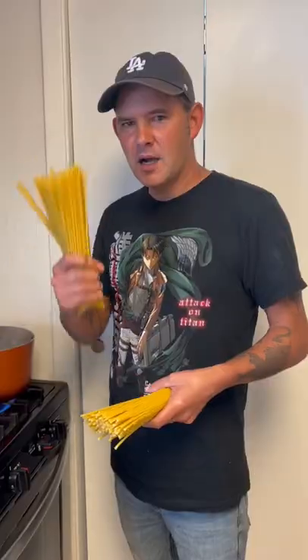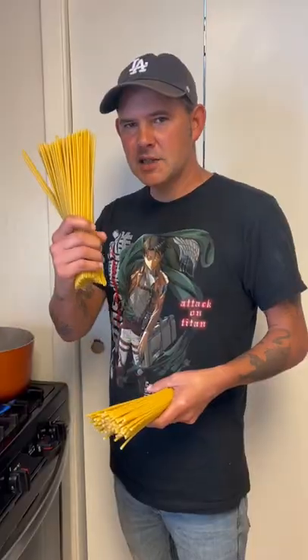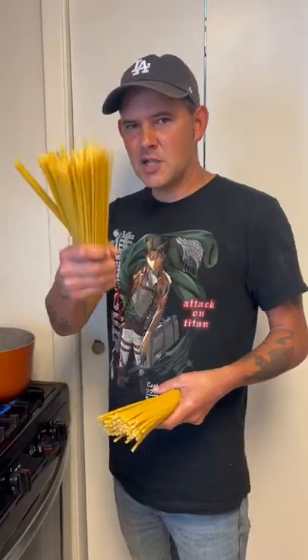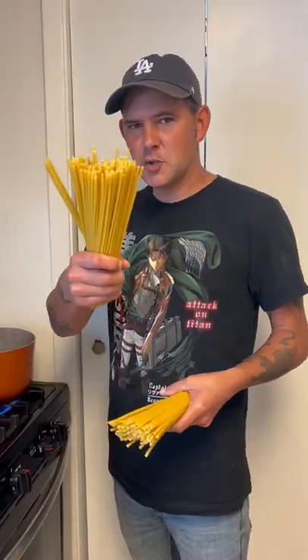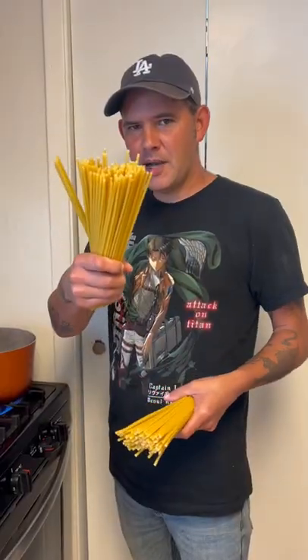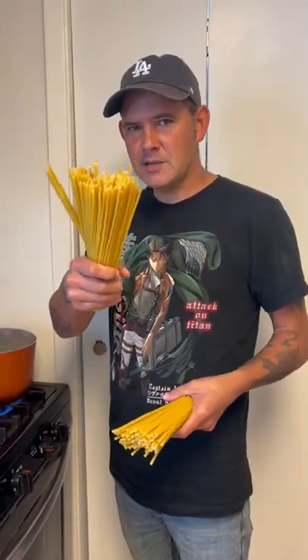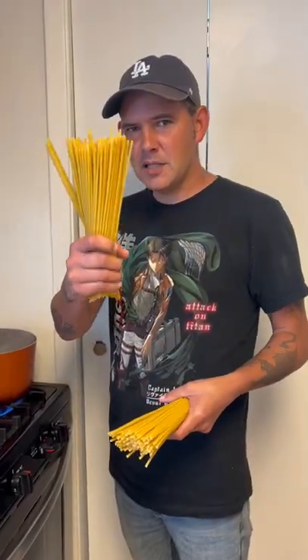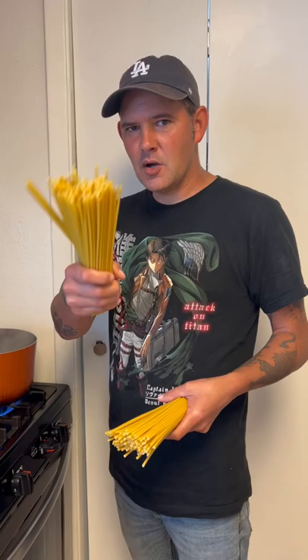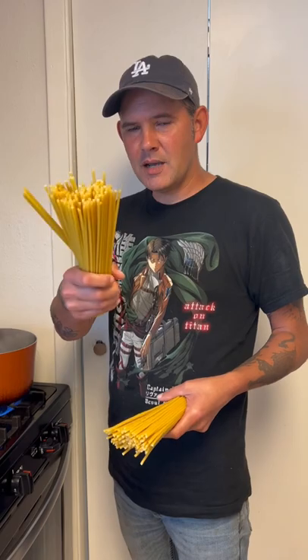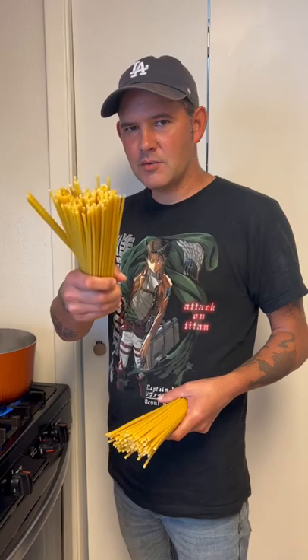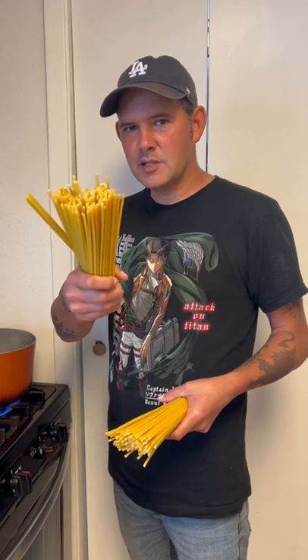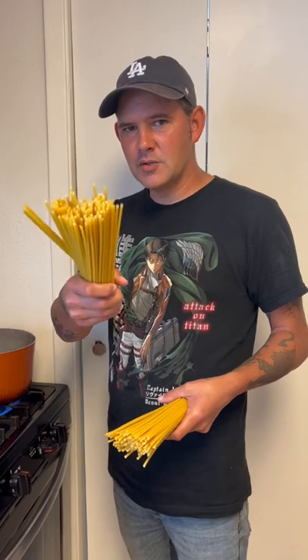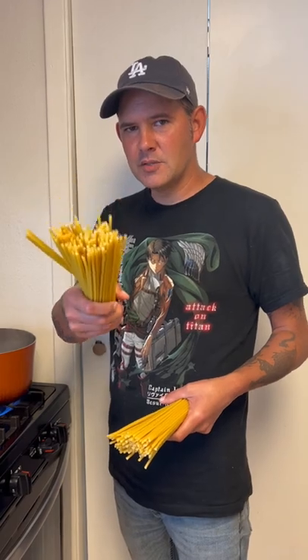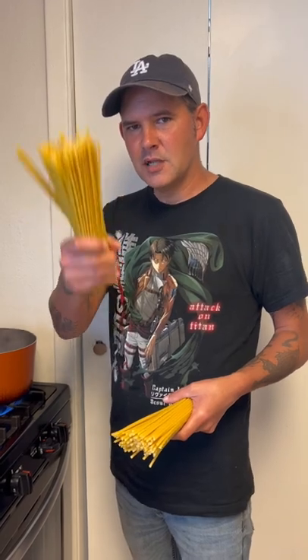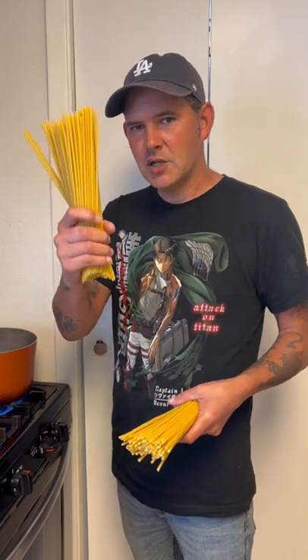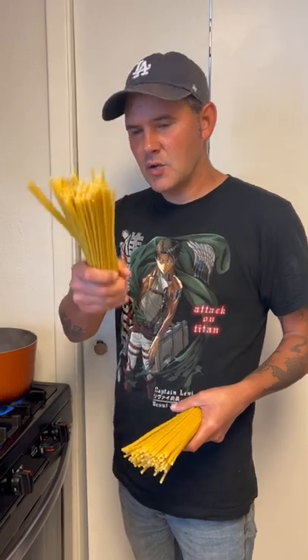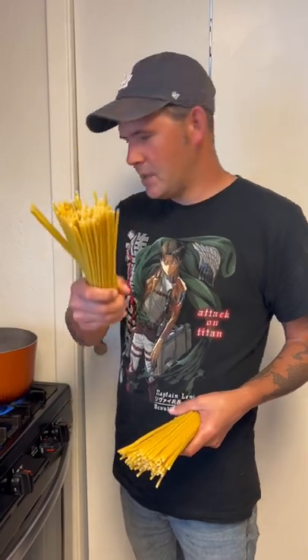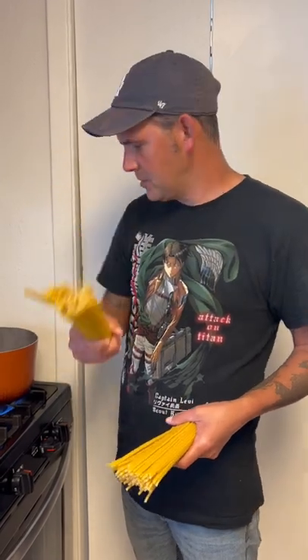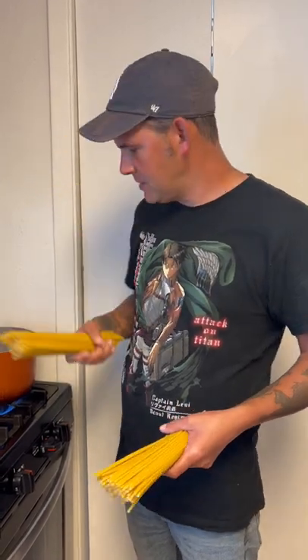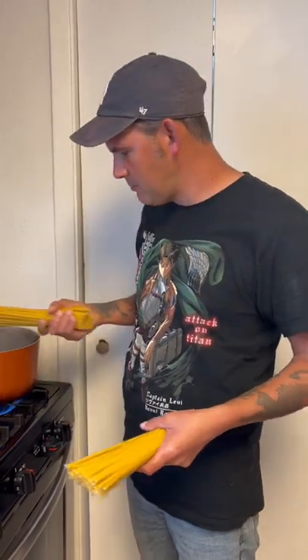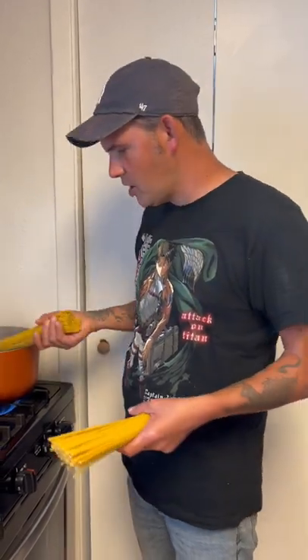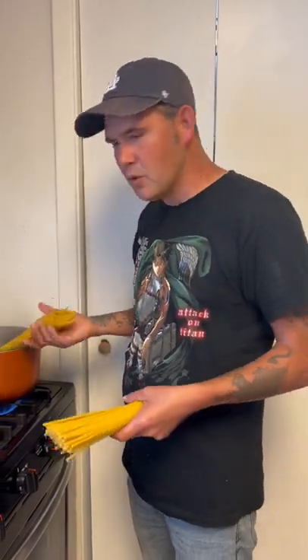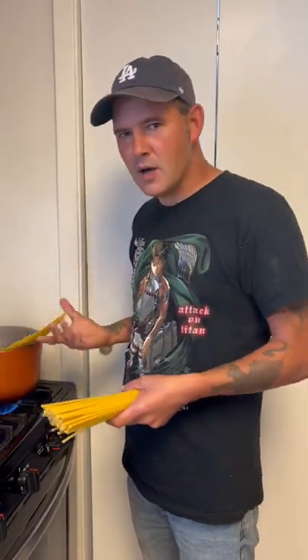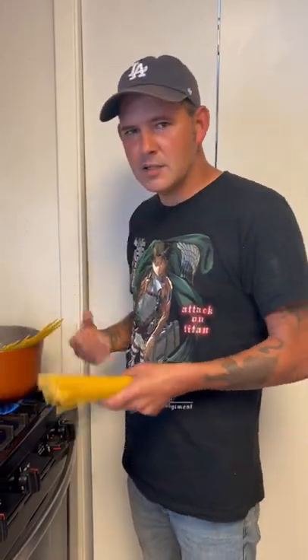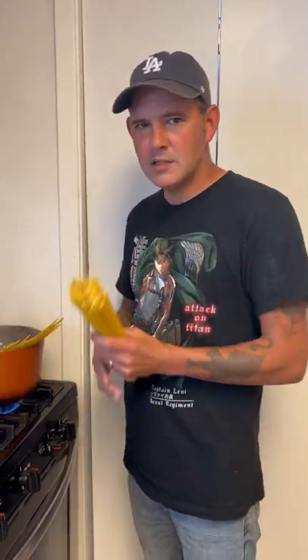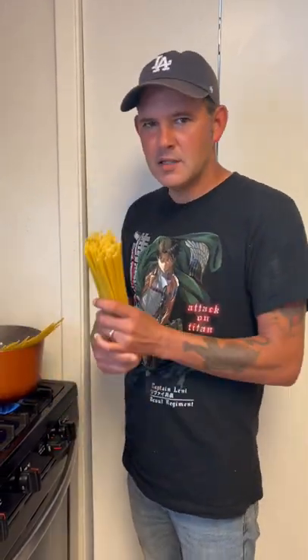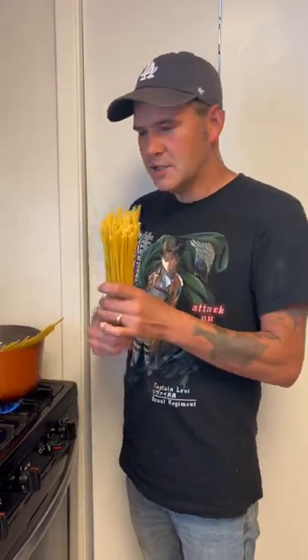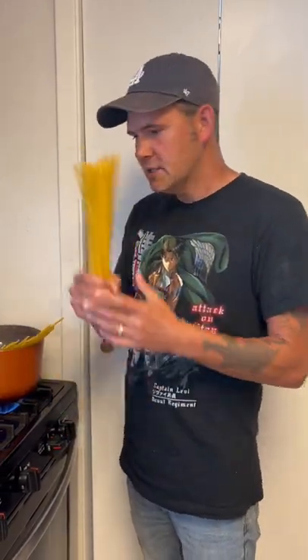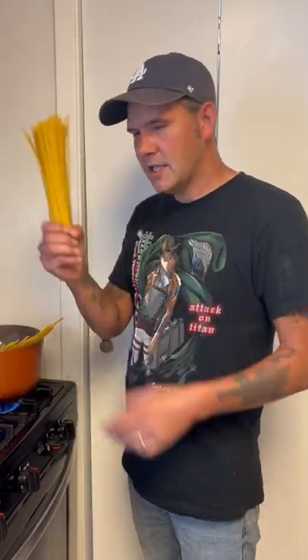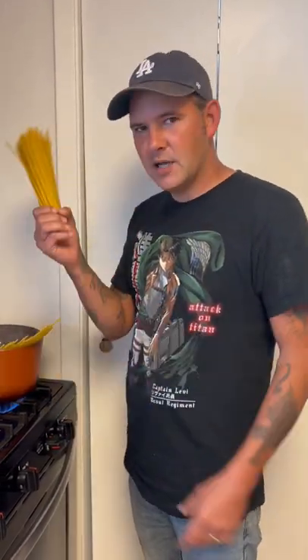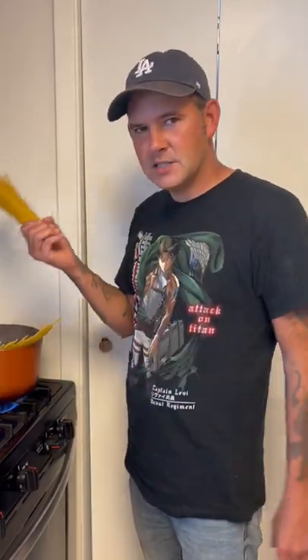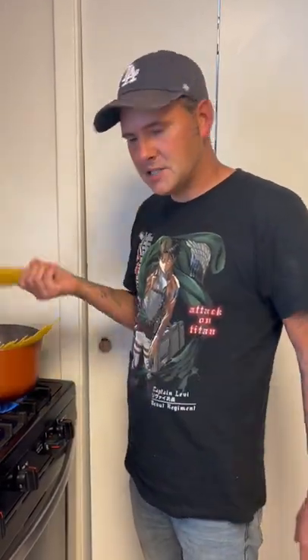Alright y'all, two pounds of long macaroni noodles. Go ahead and put them in that boiling water till they're al dente.